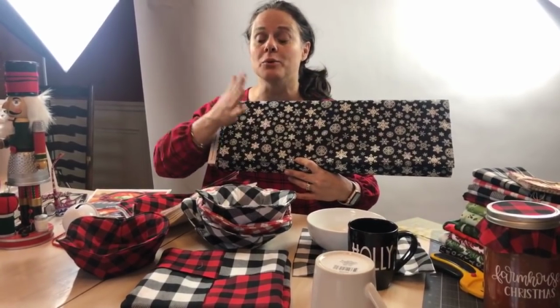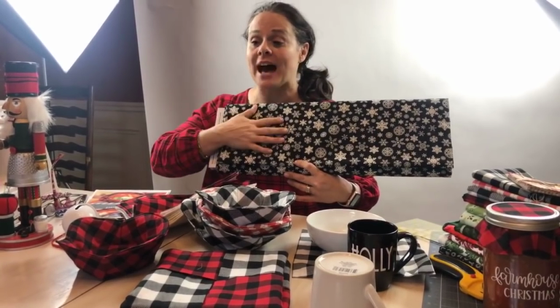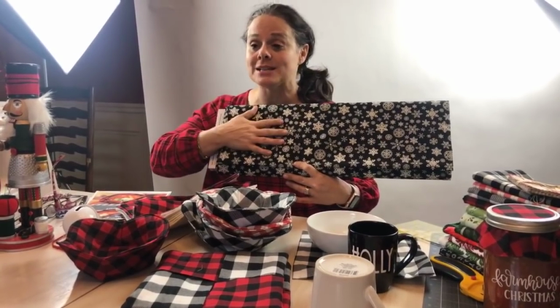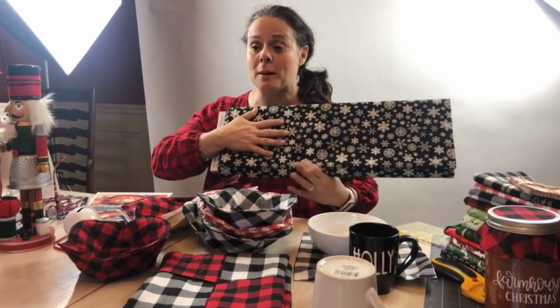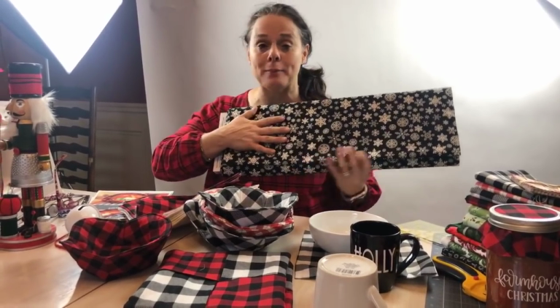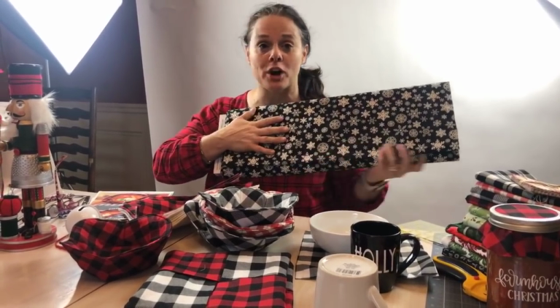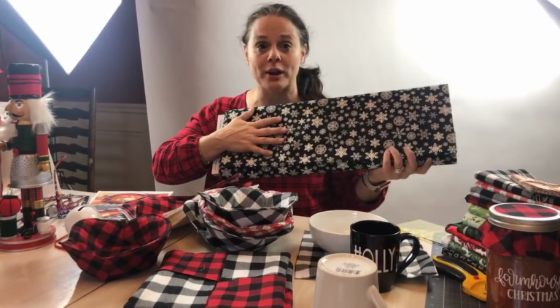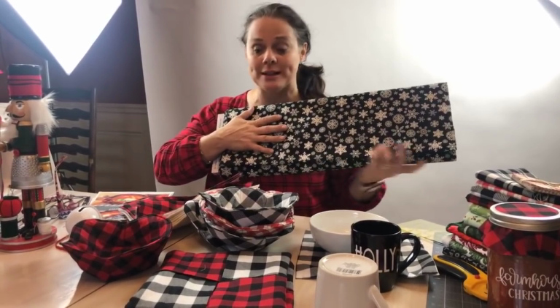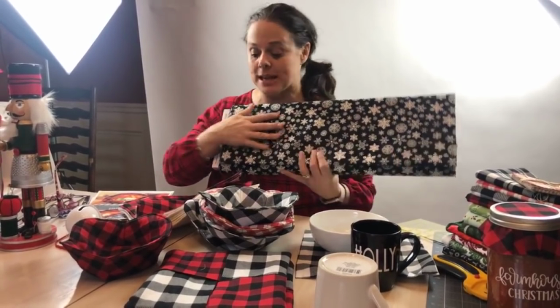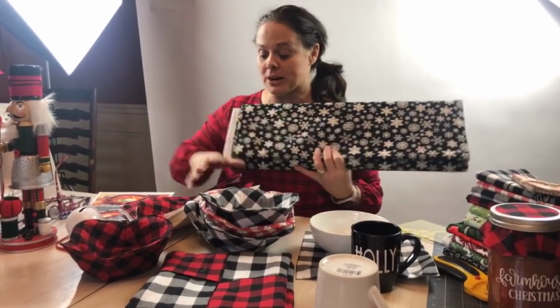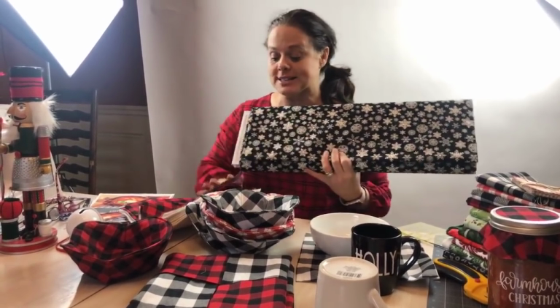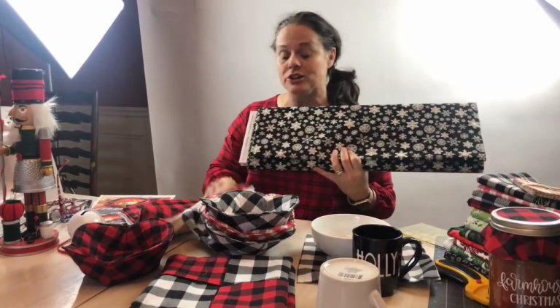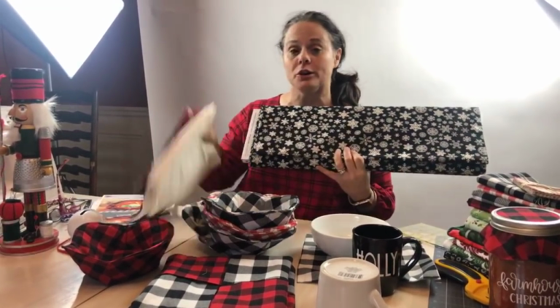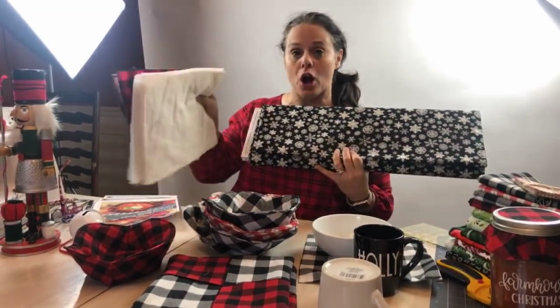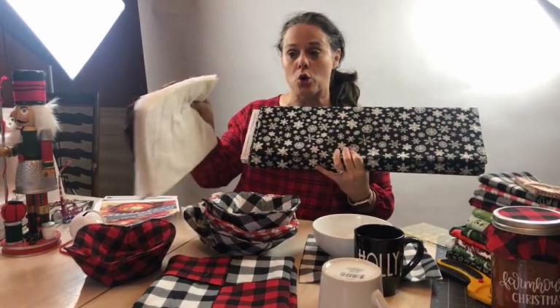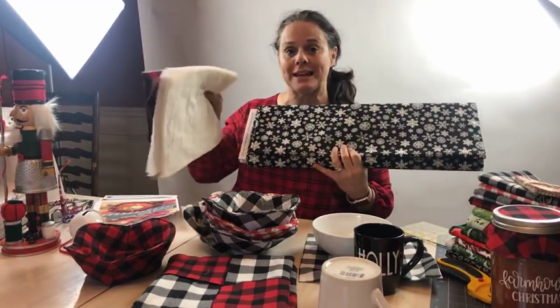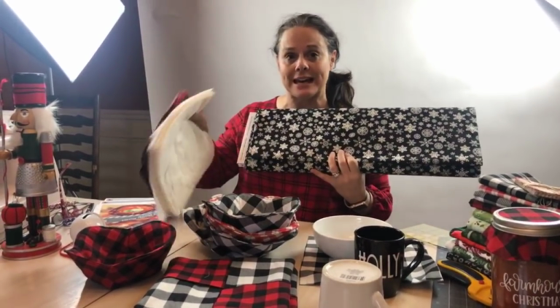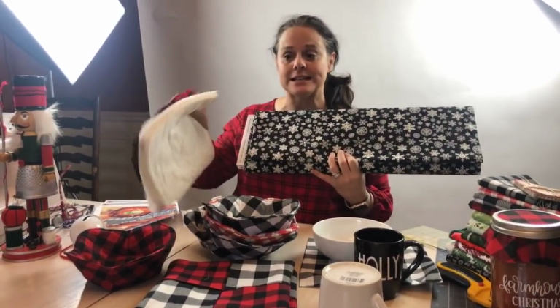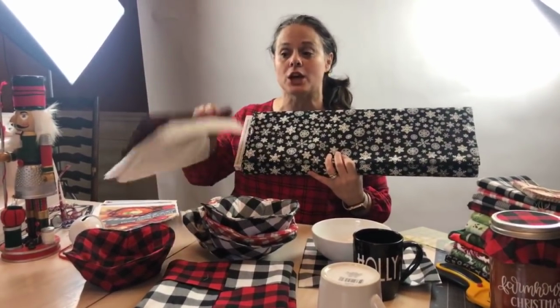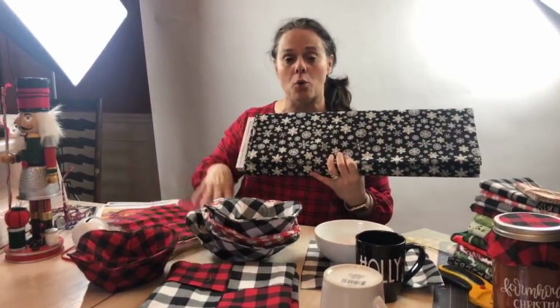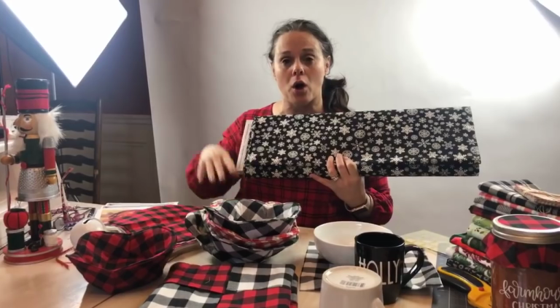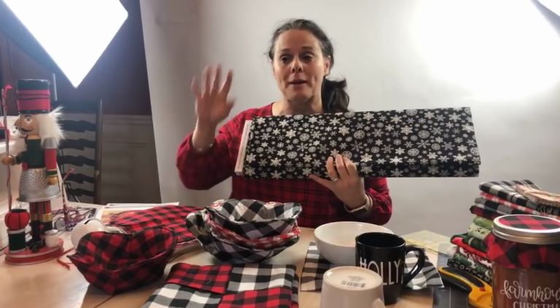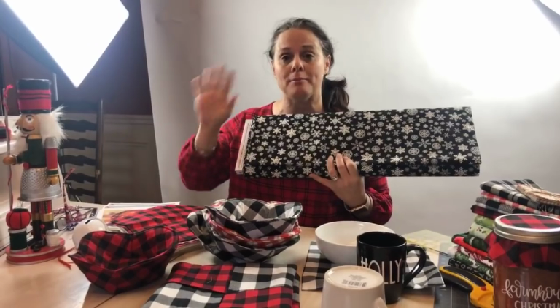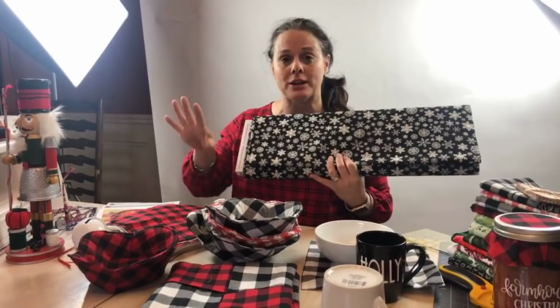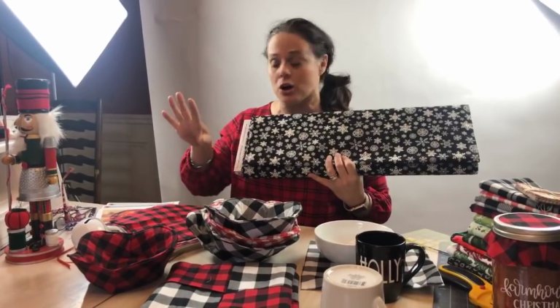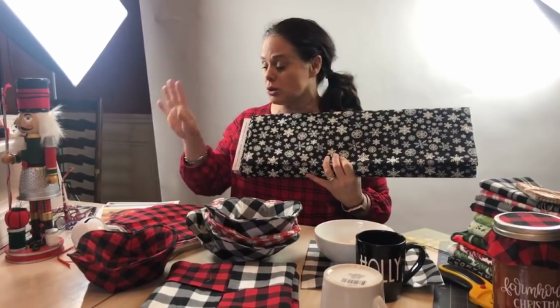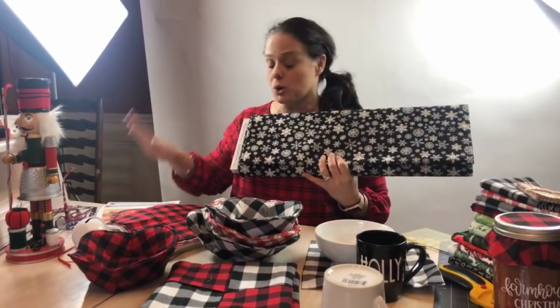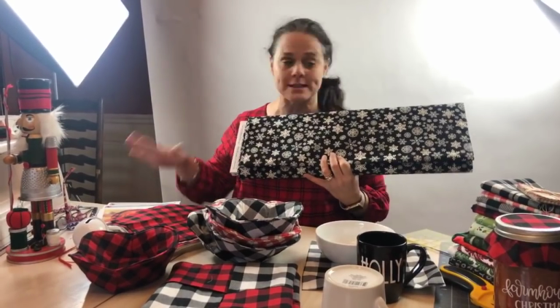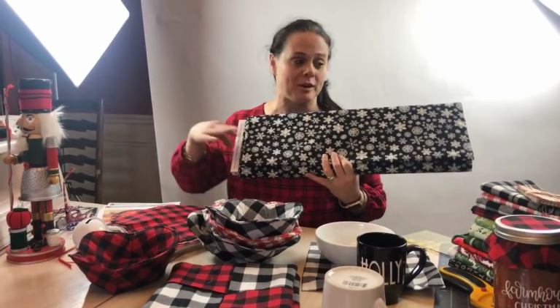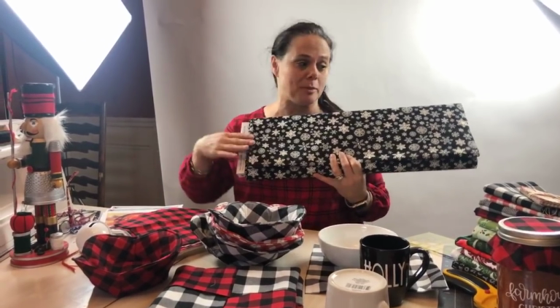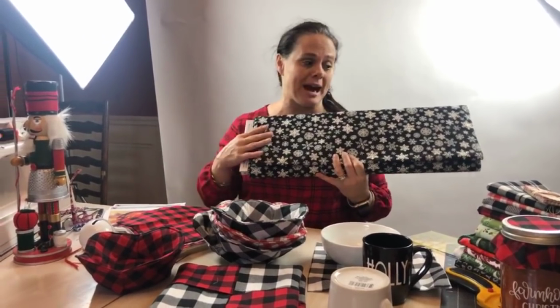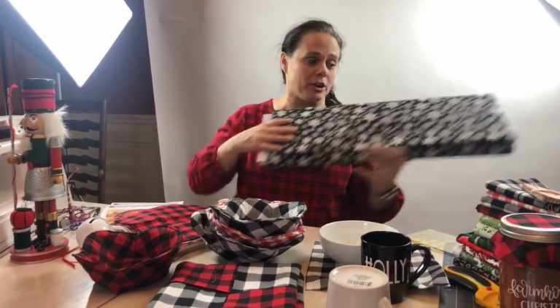That is what people are going to win today. We're going to send you your own kit to go home and make your own cozy, with the pattern included.